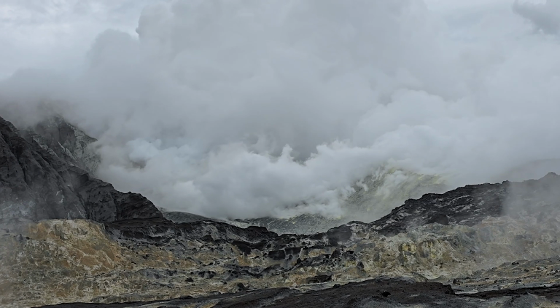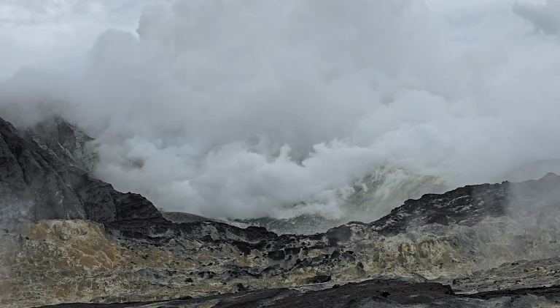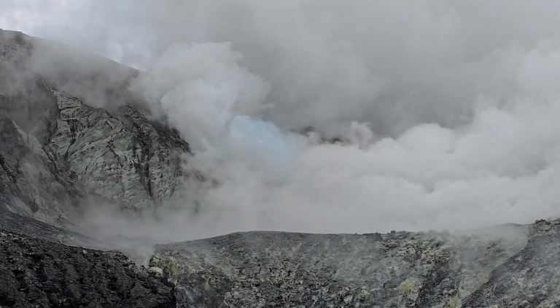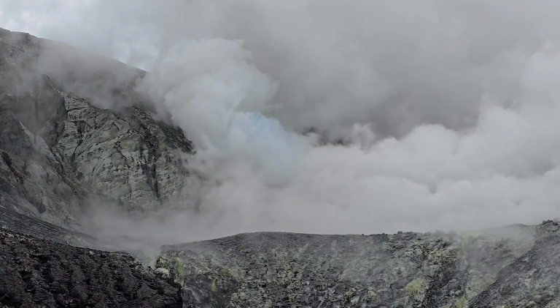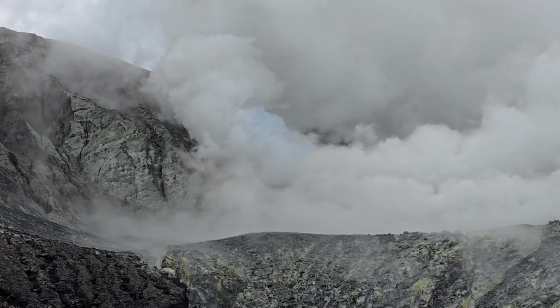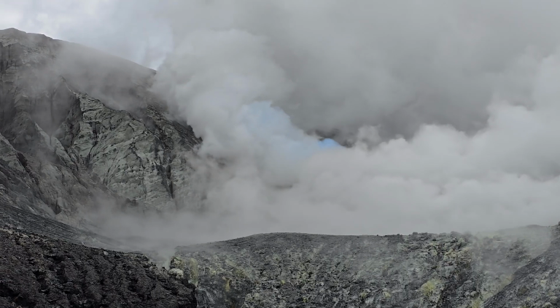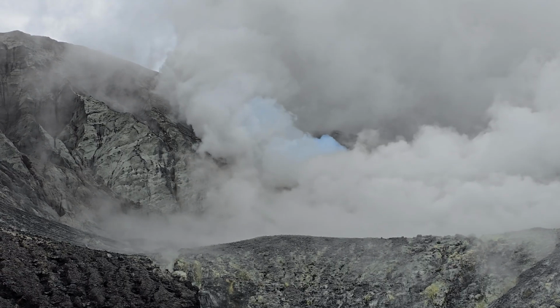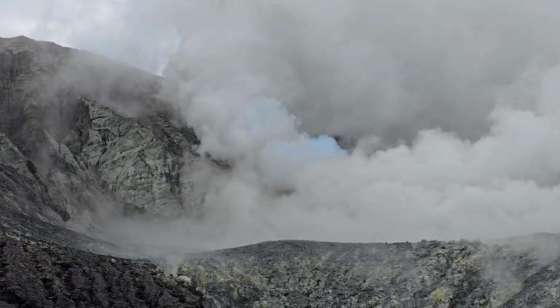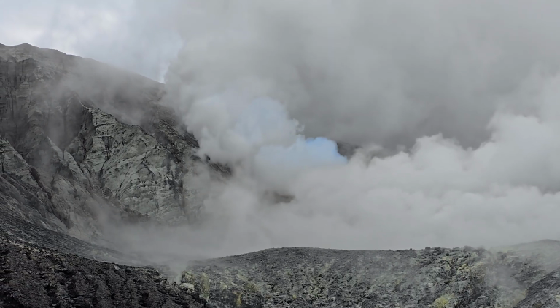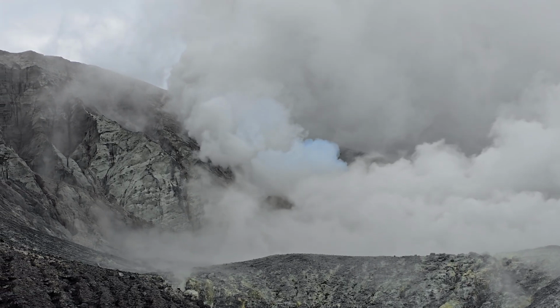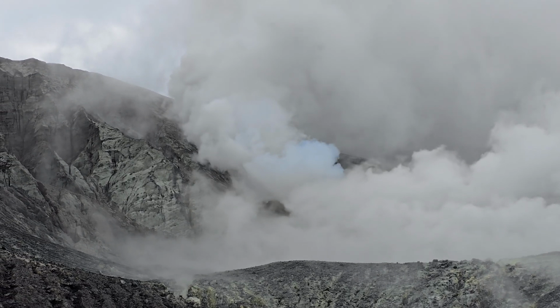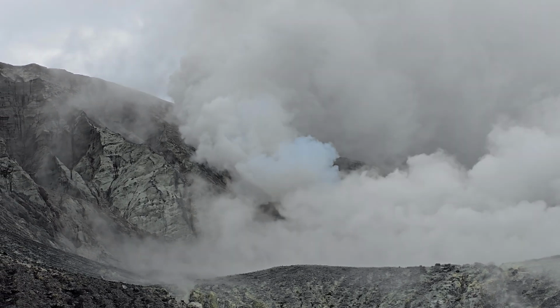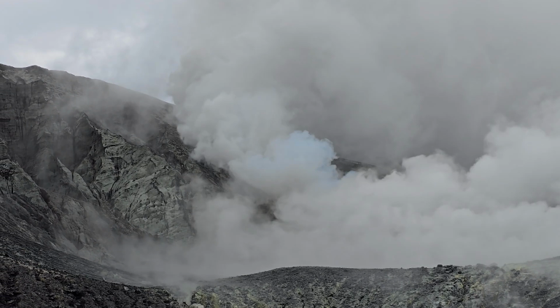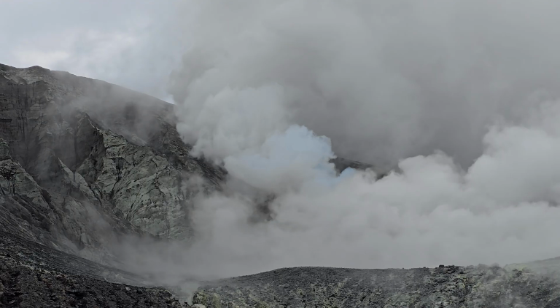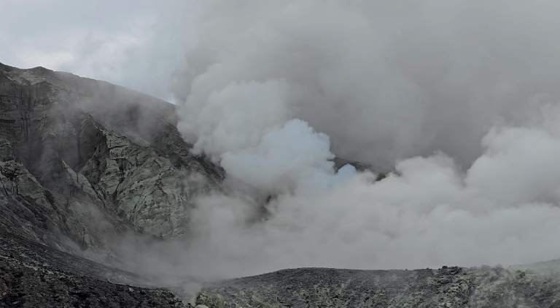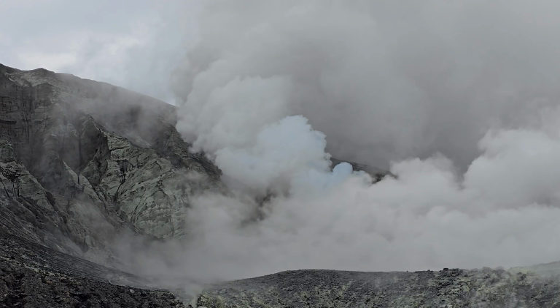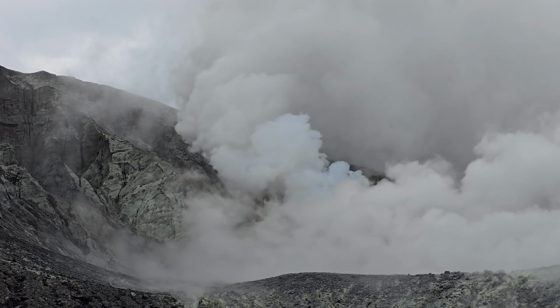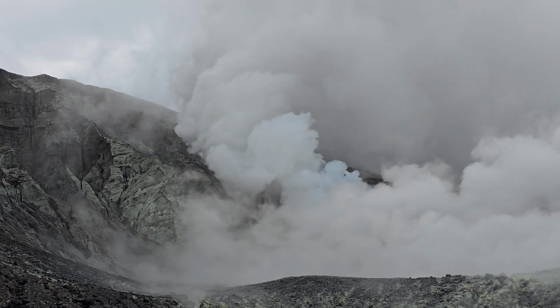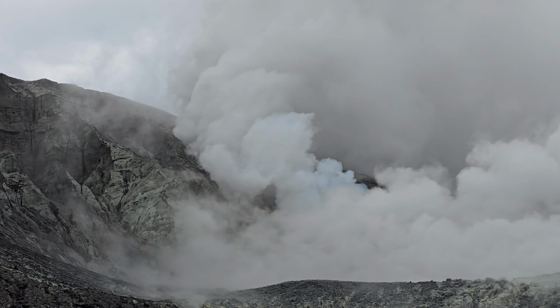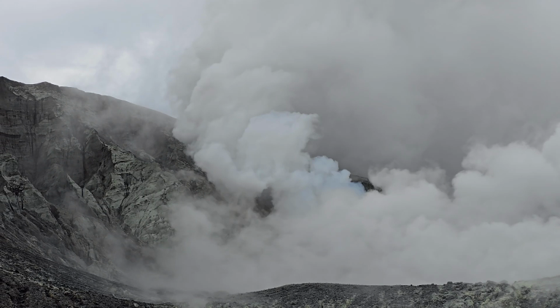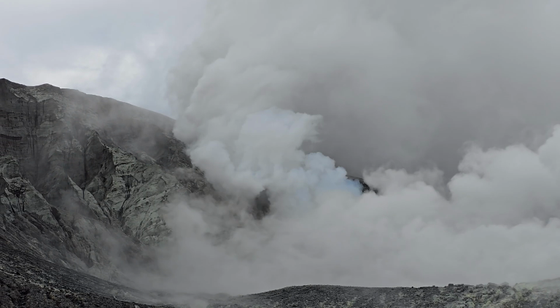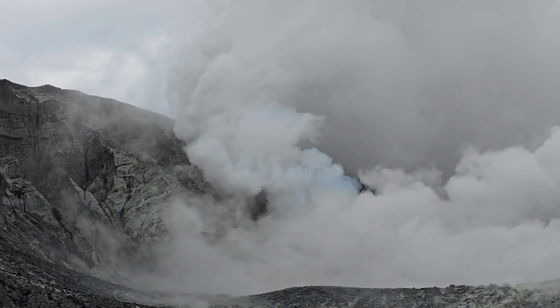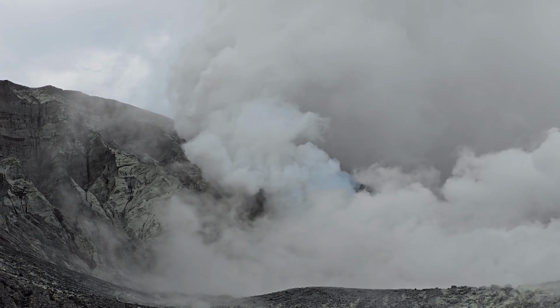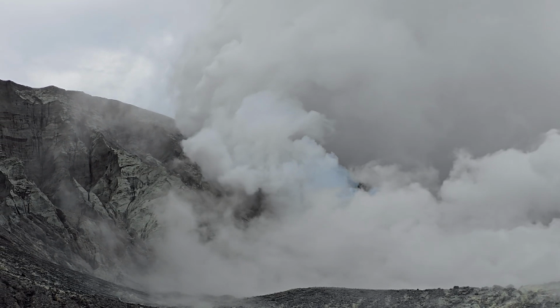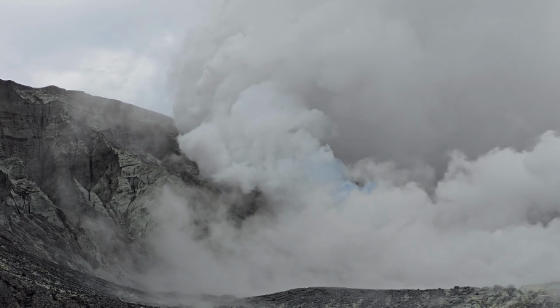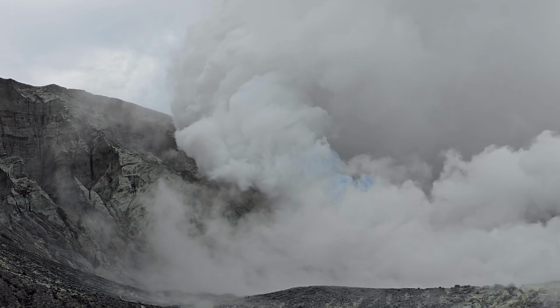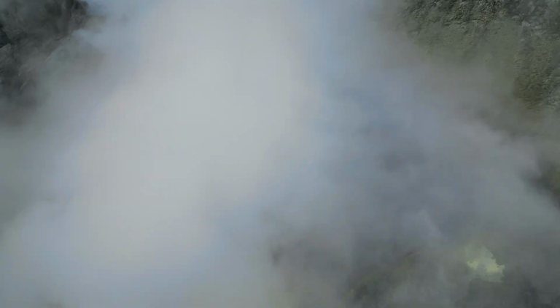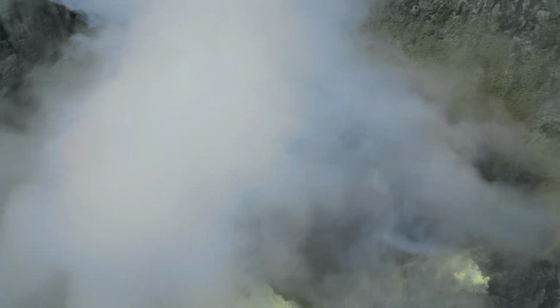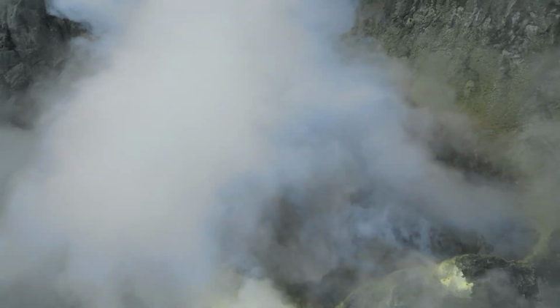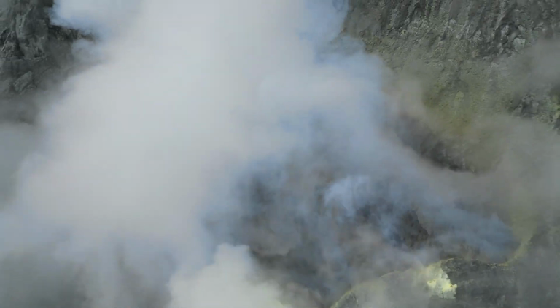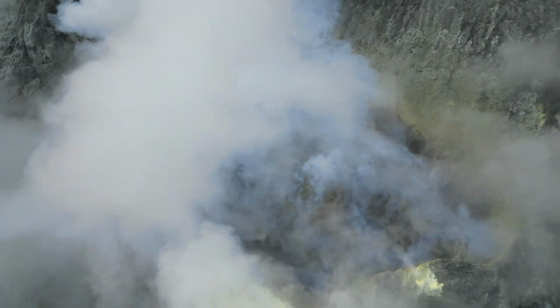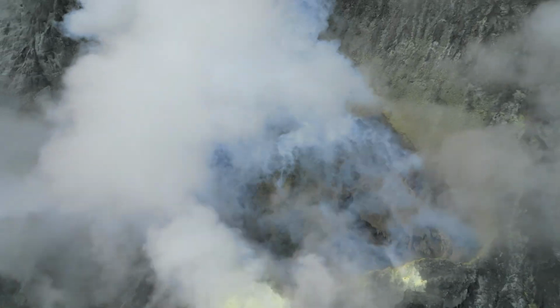You can see a very blue coloured plume — that is a very, very active vent with concentrated sulfur dioxide.